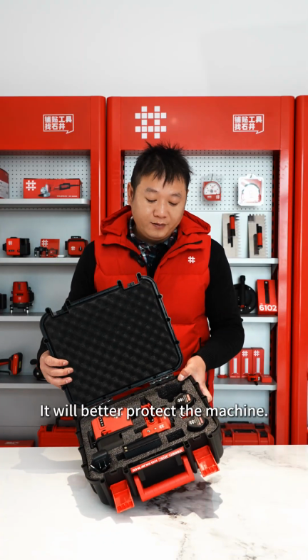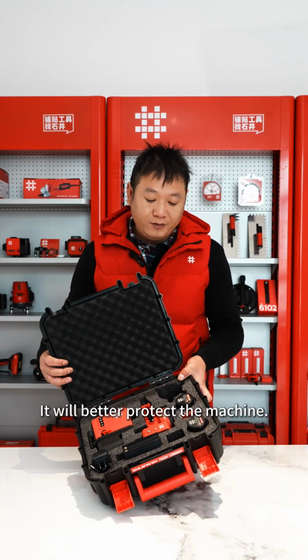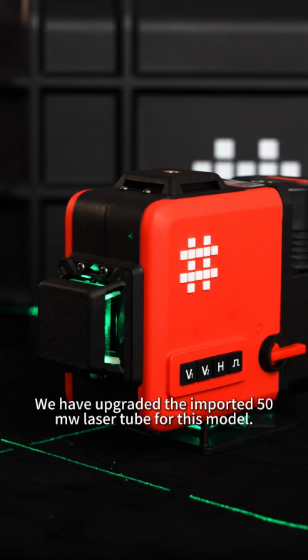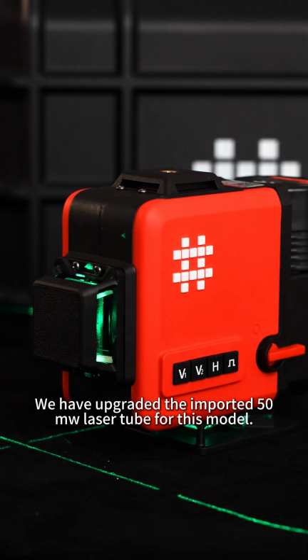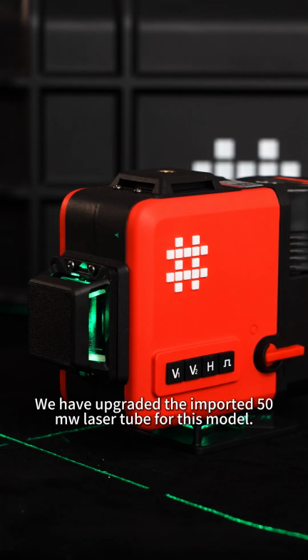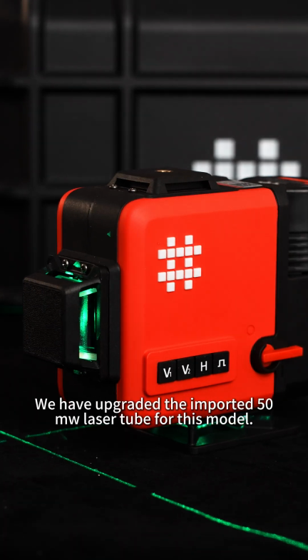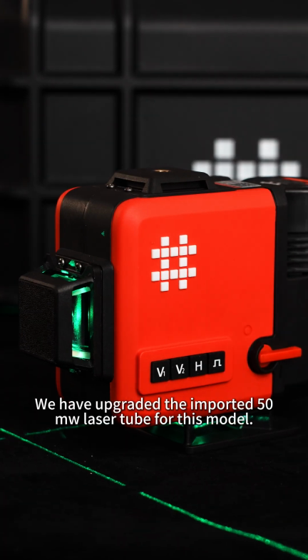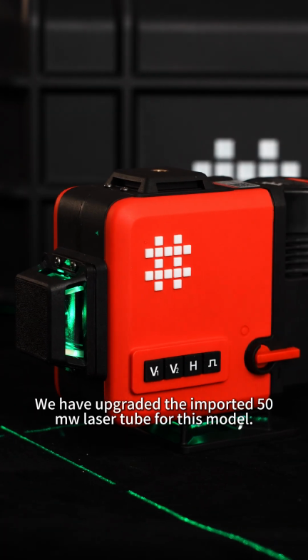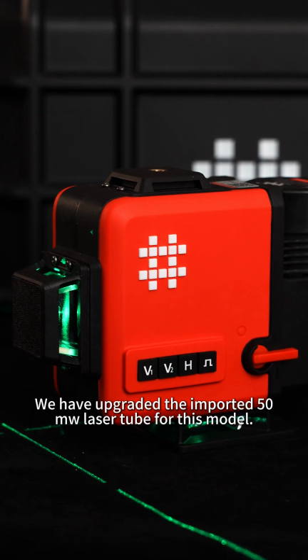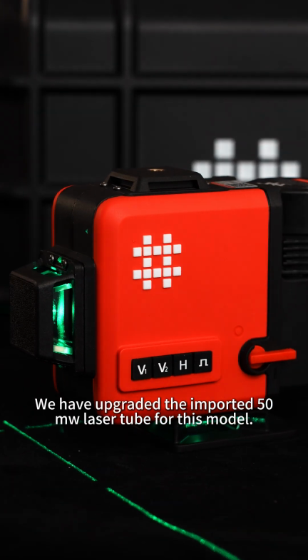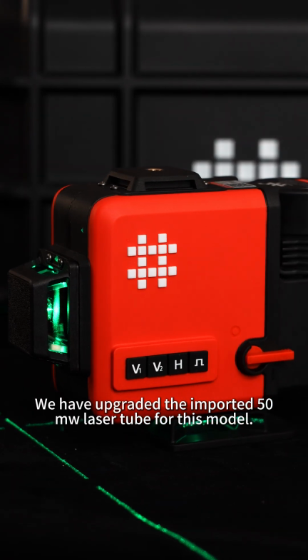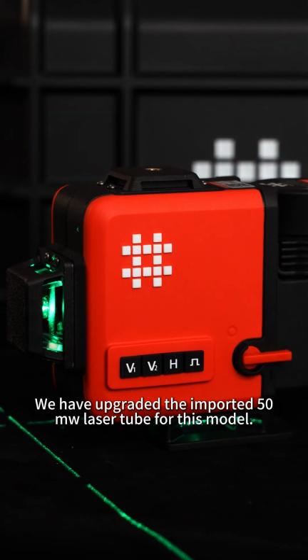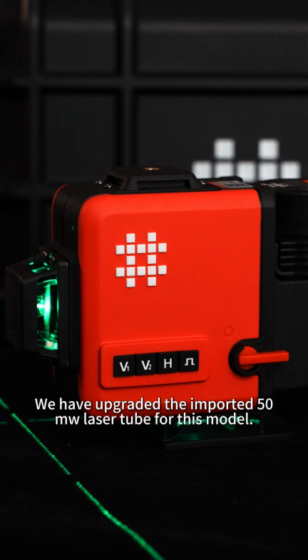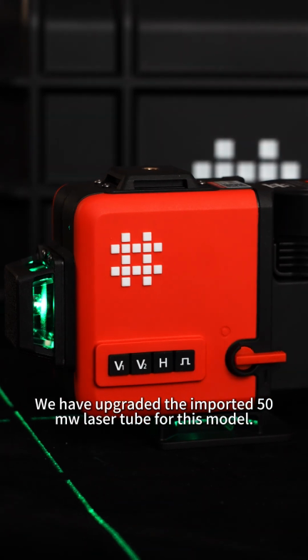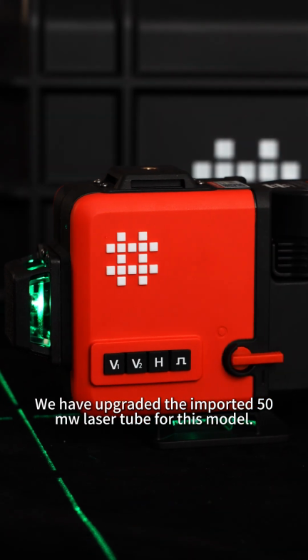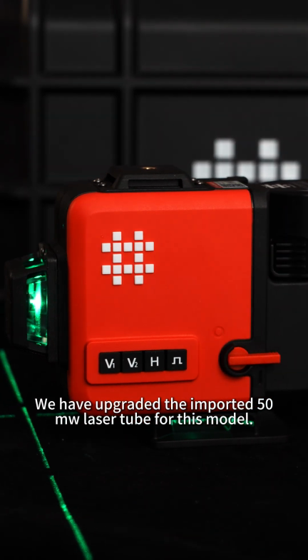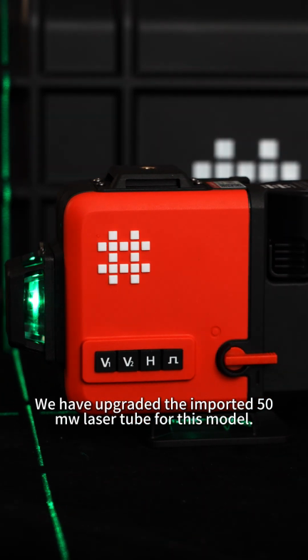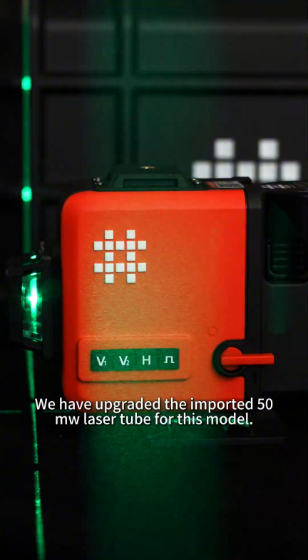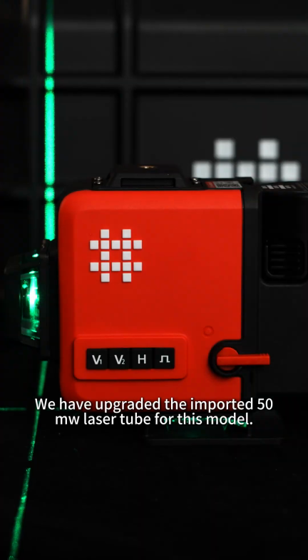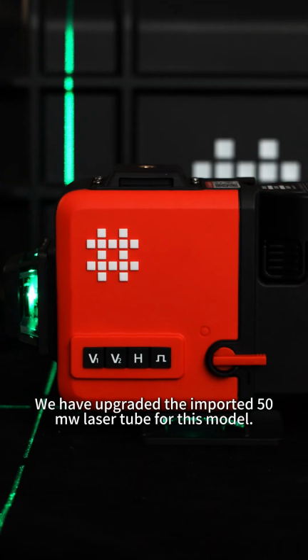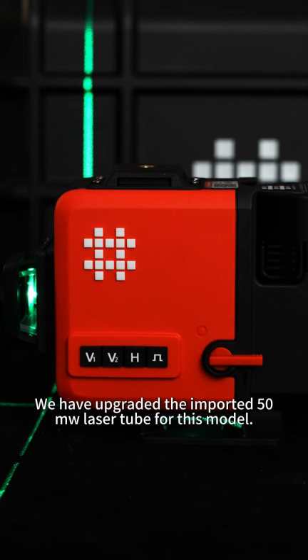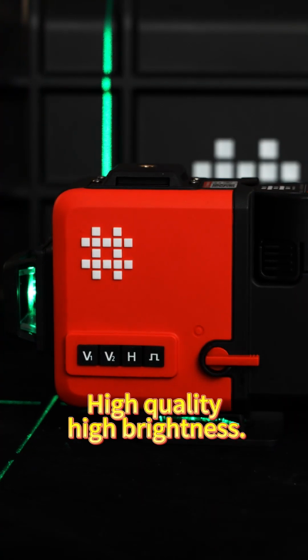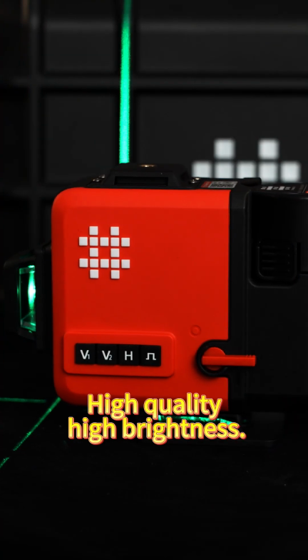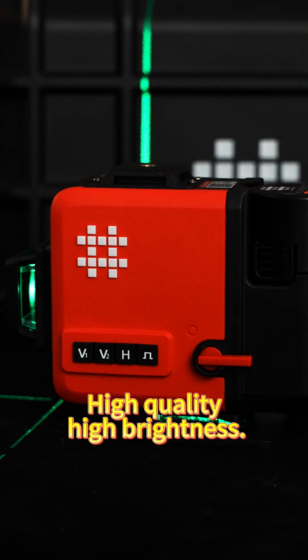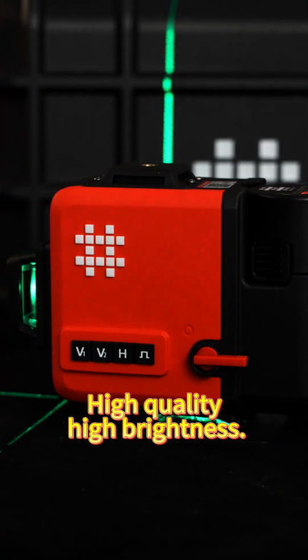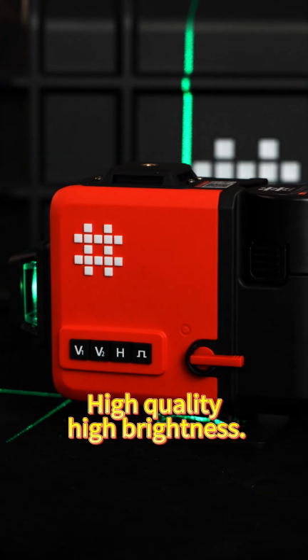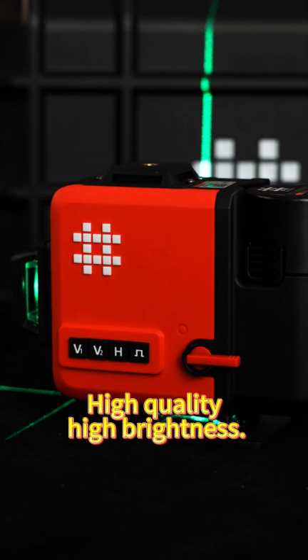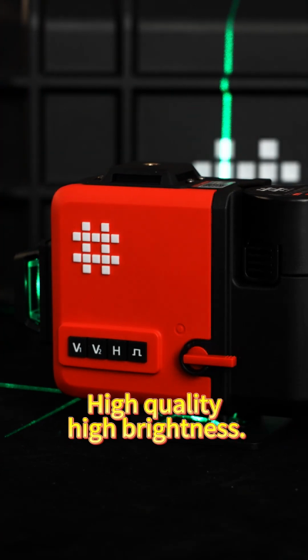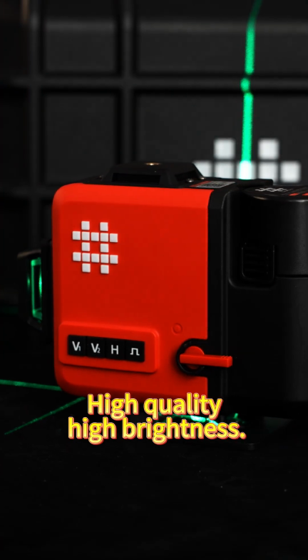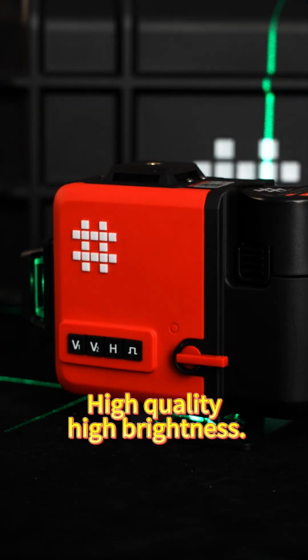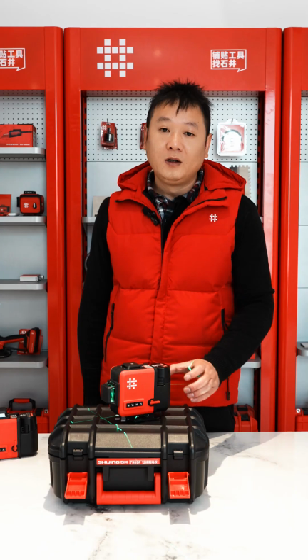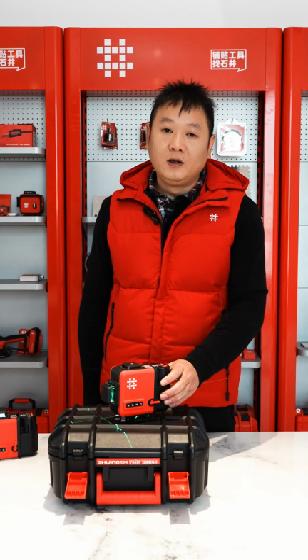We have upgraded the imported 50MW laser tube for this model. High quality, high brightness.